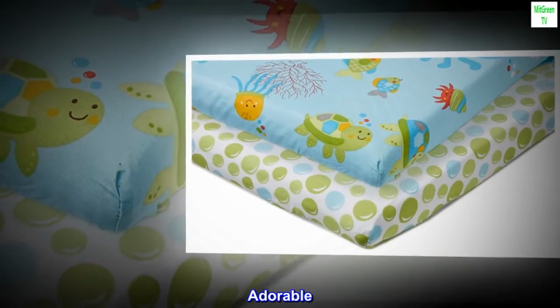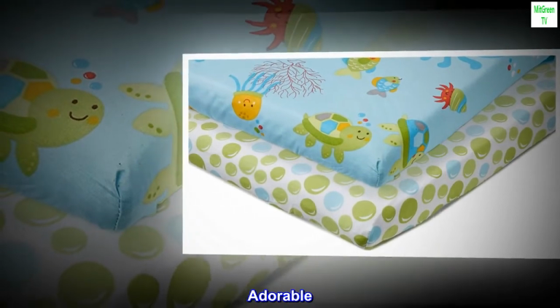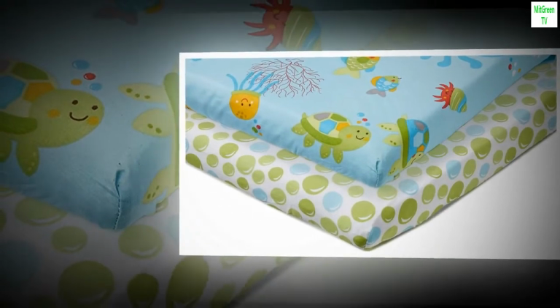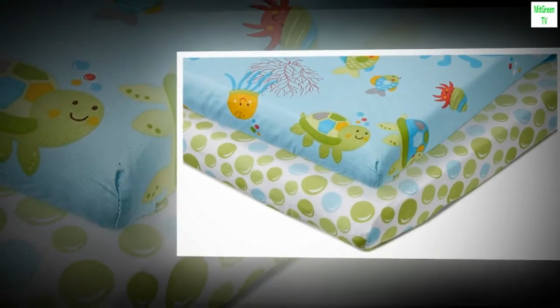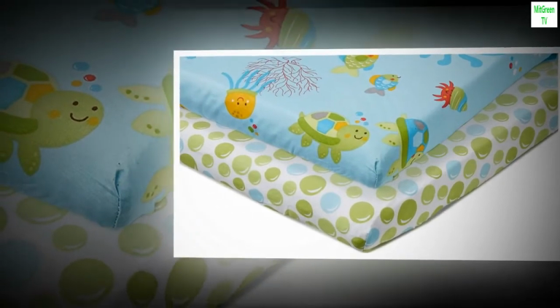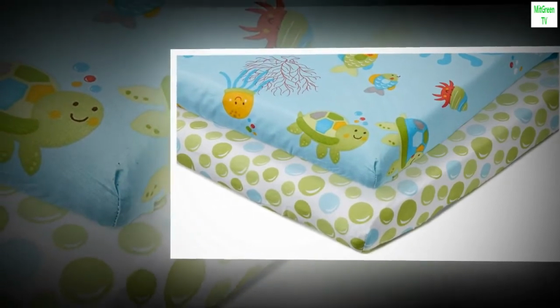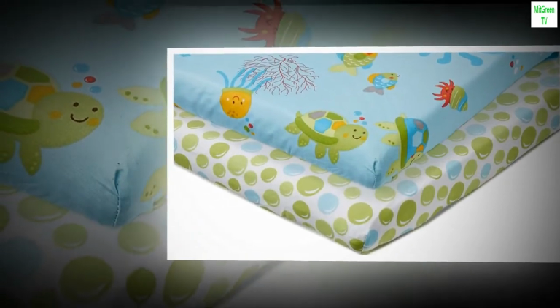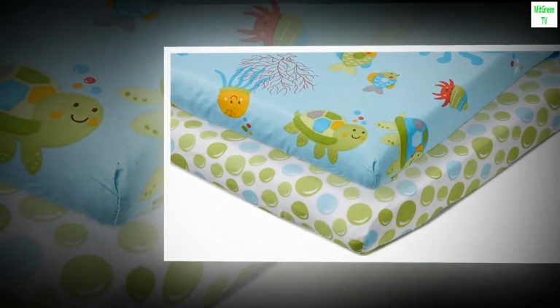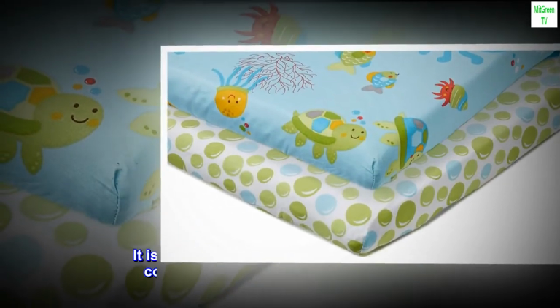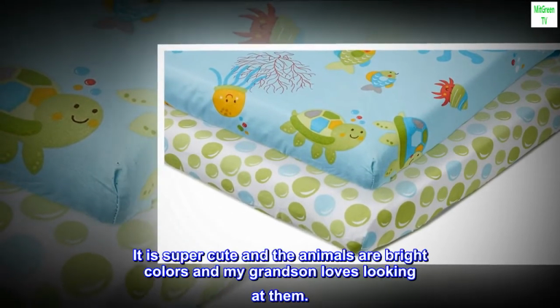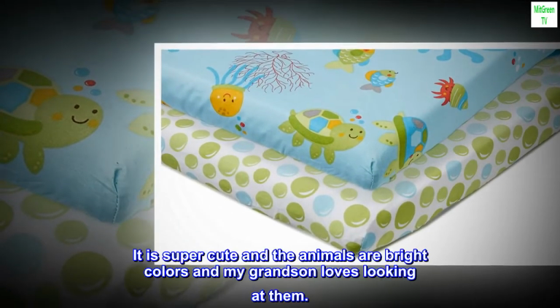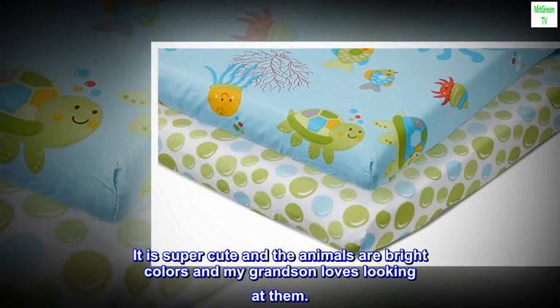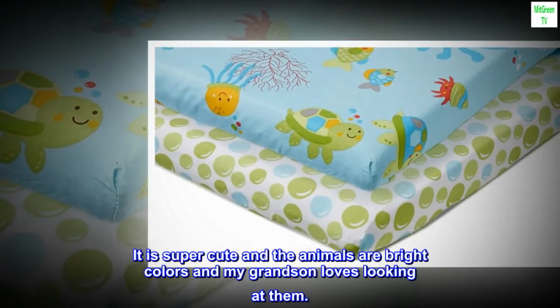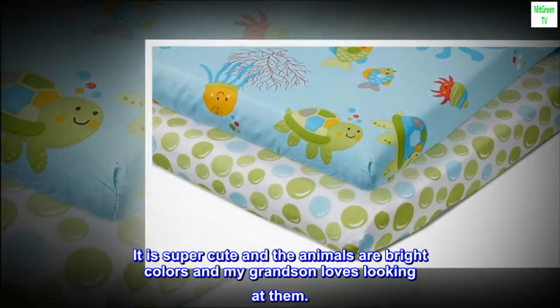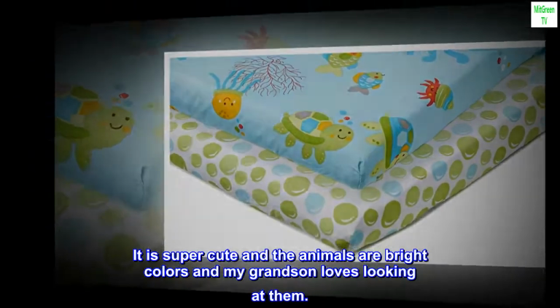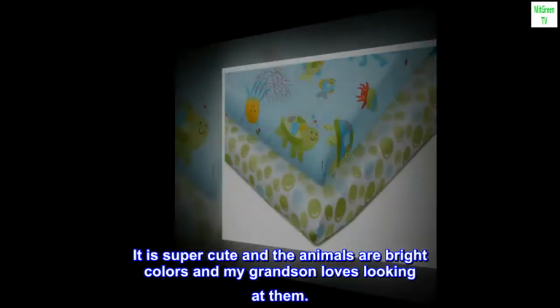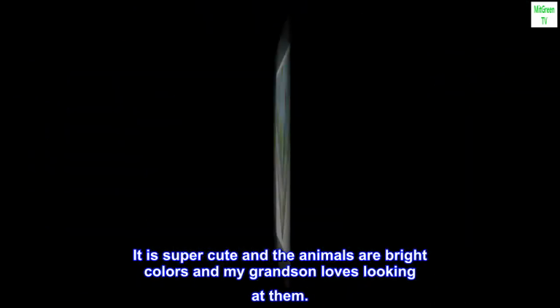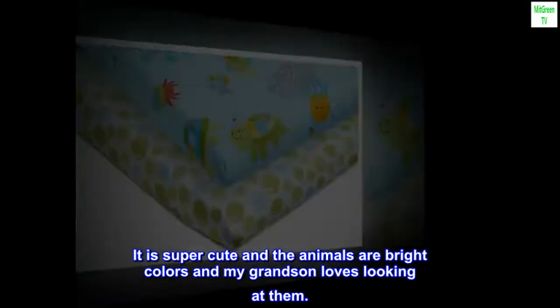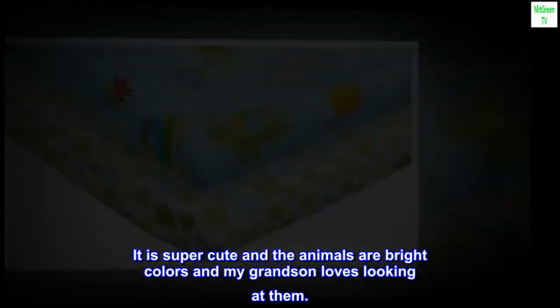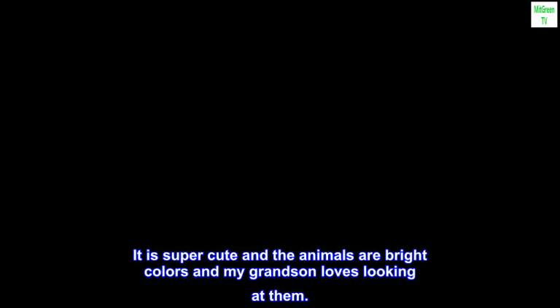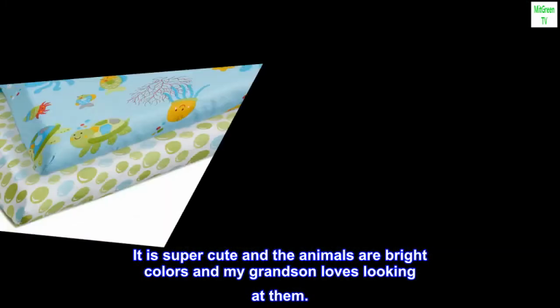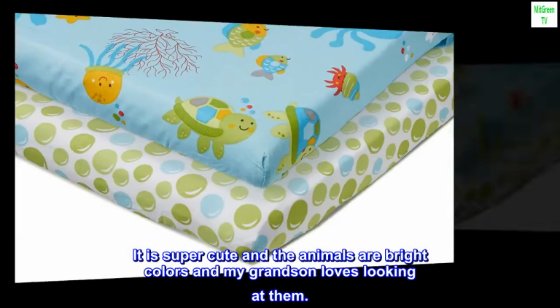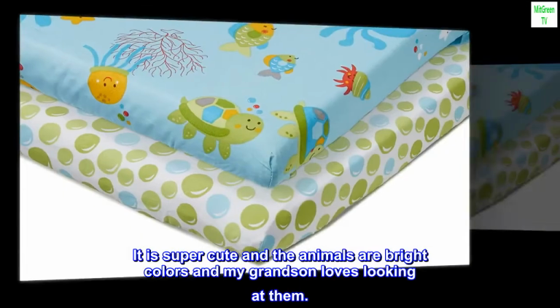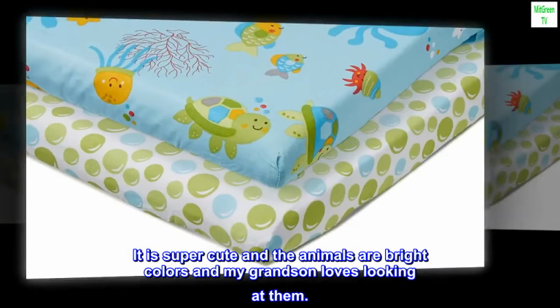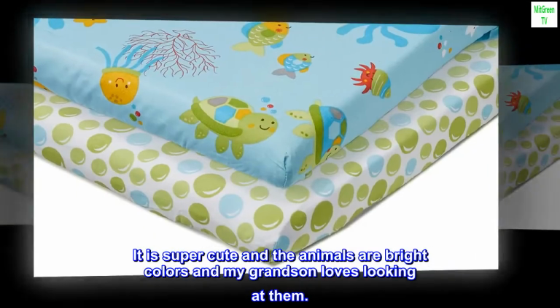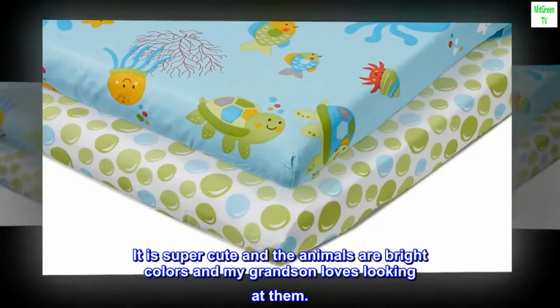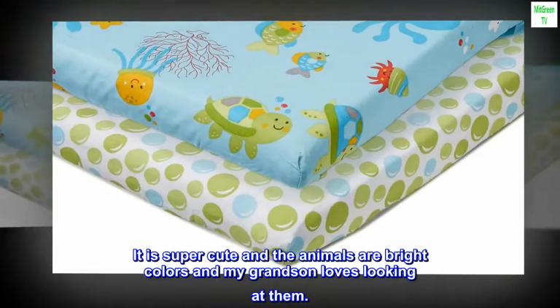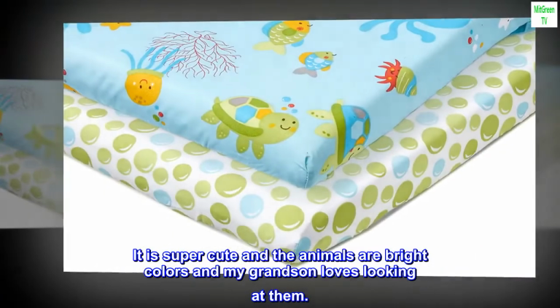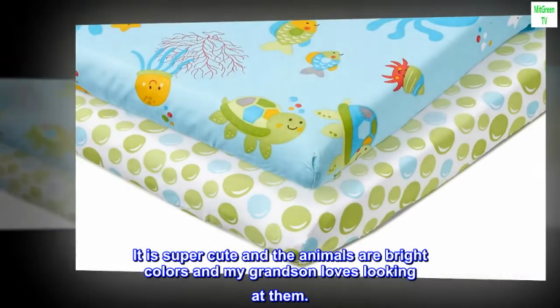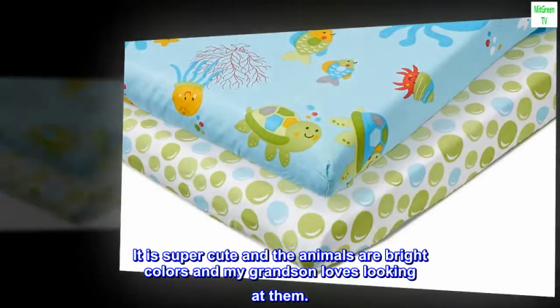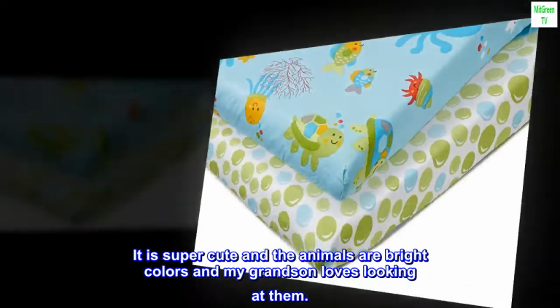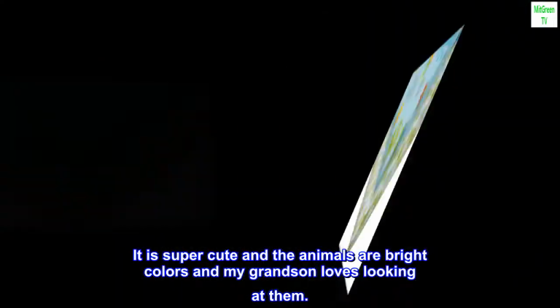Top reviews from the United States. Adorable — it is super cute and the animals are bright colors and my grandson loves looking at them.